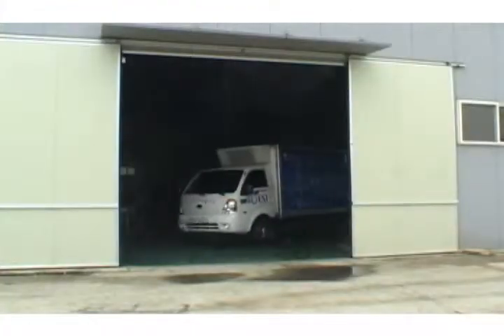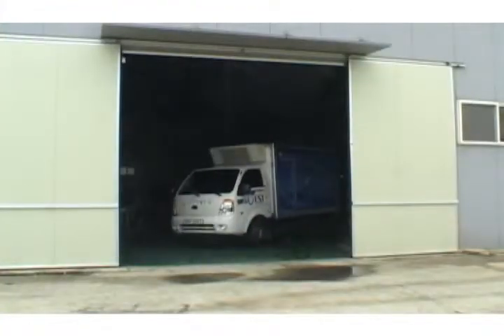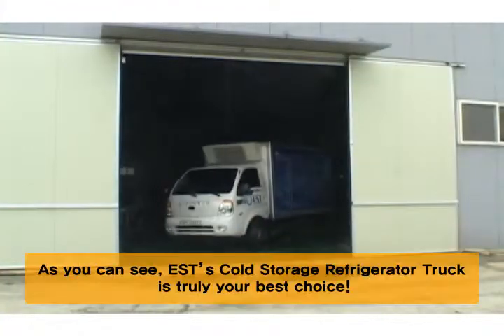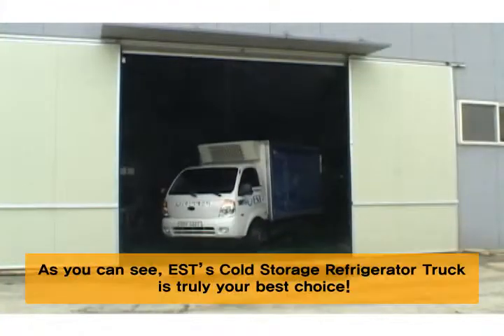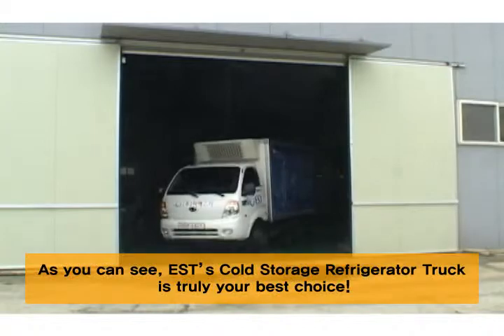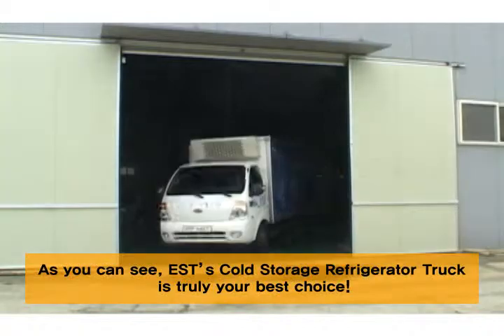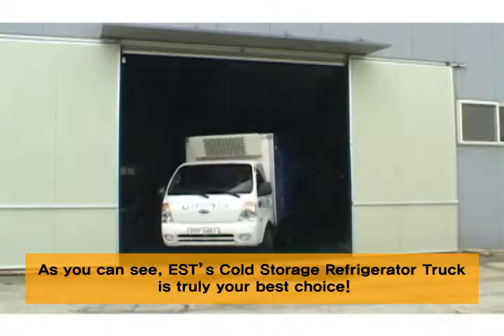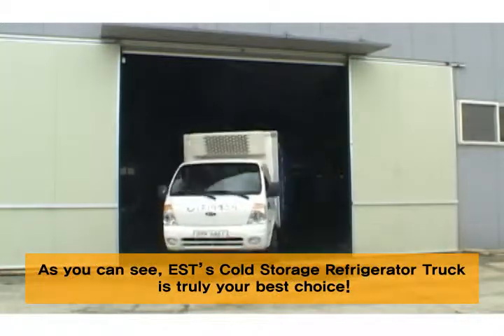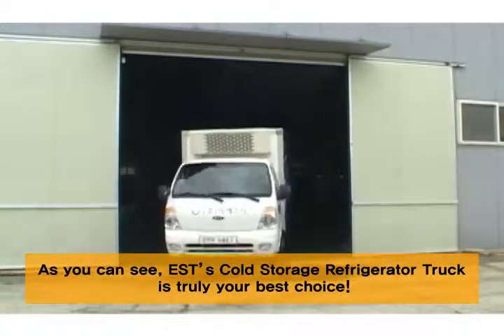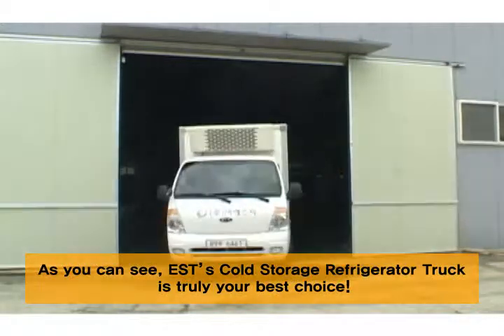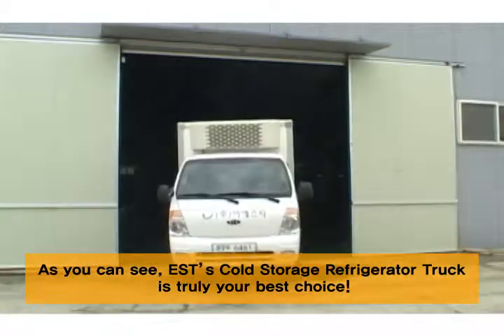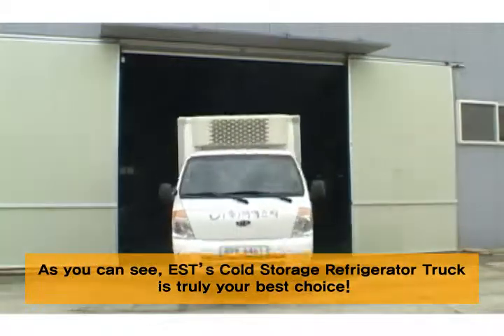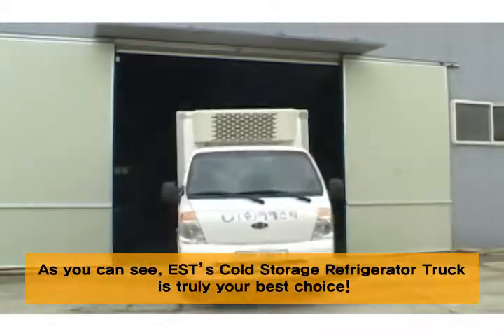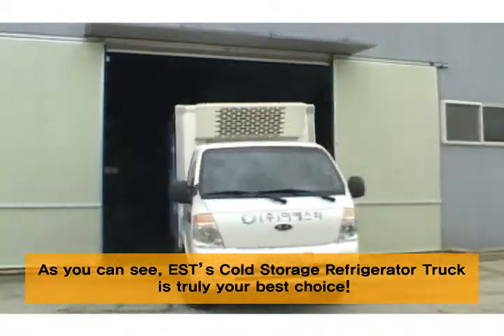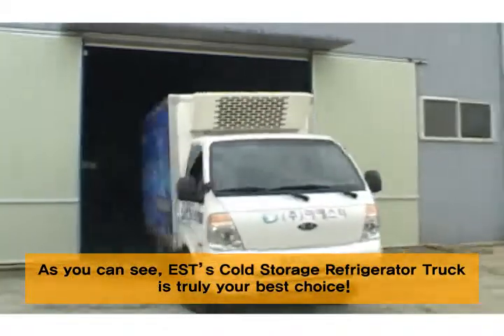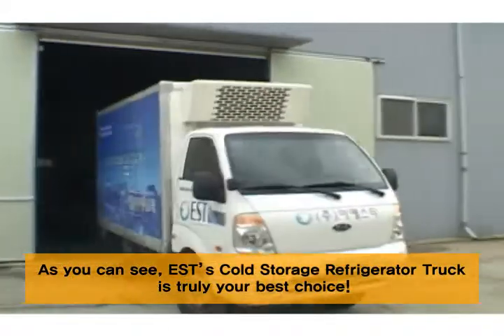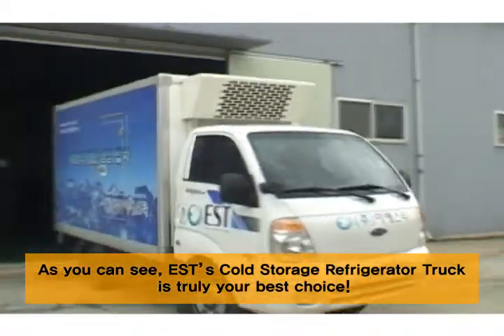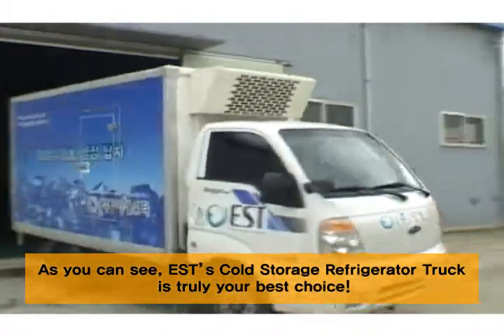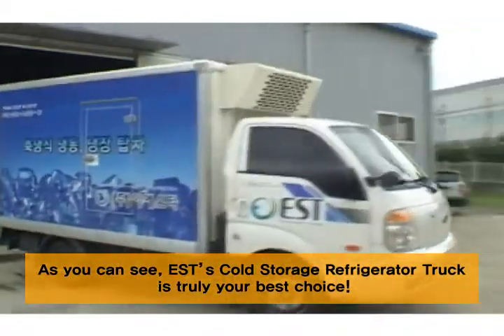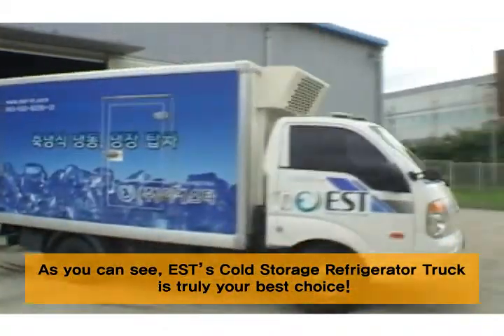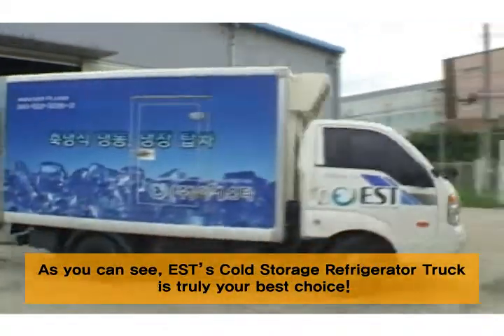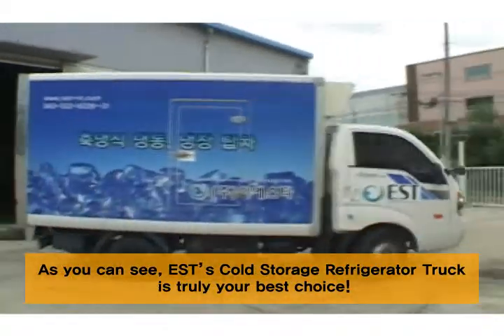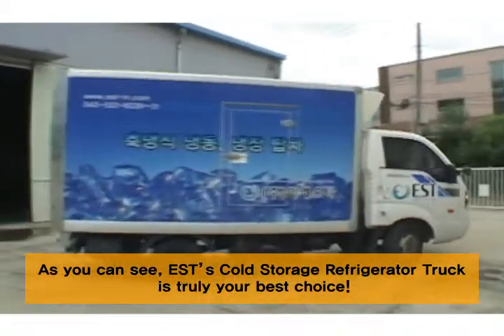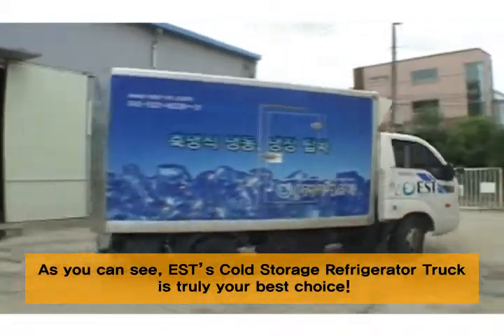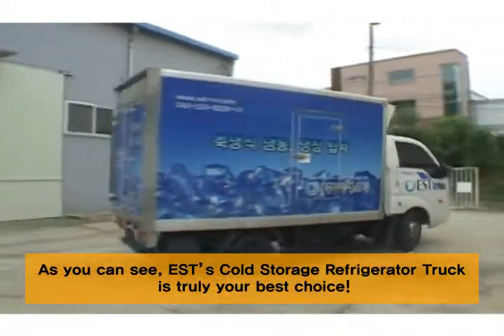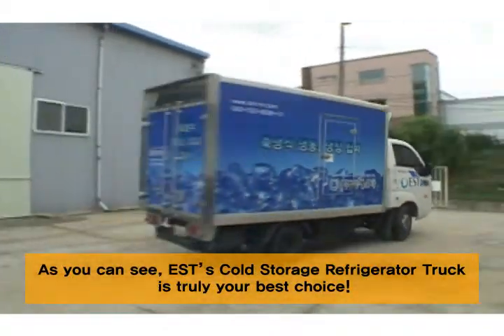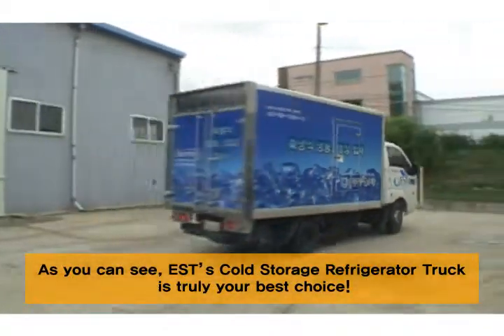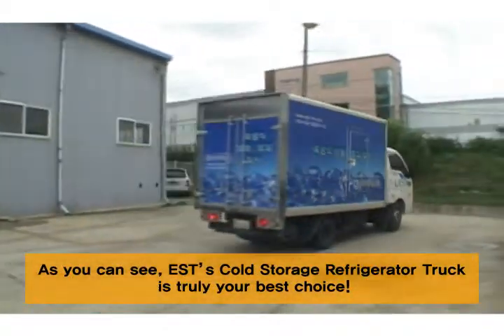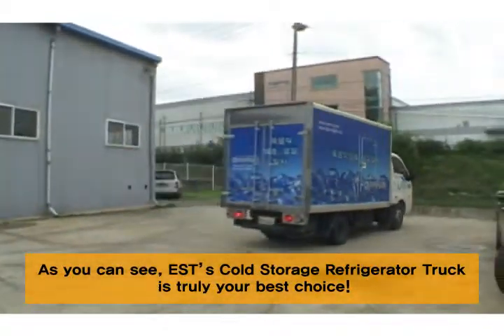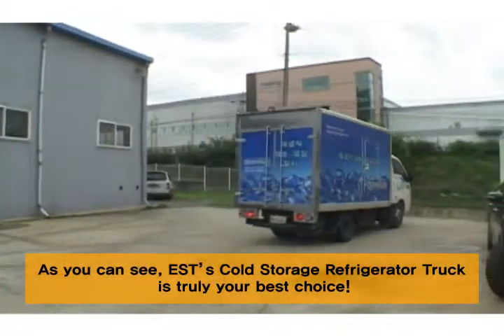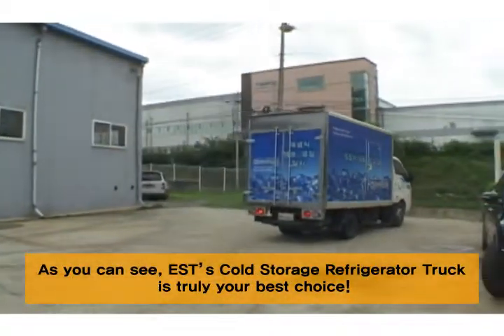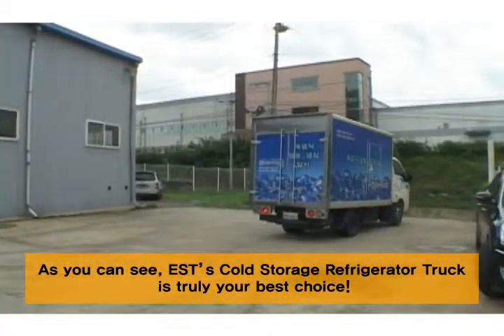As you can see, E.S.T.'s cold storage refrigerator truck is truly your best choice.